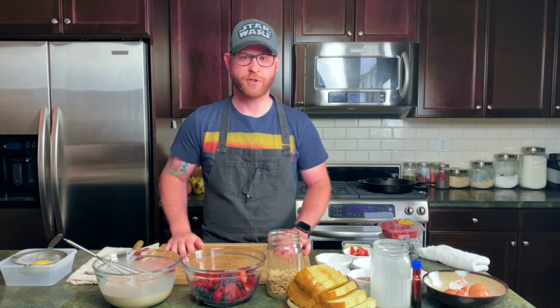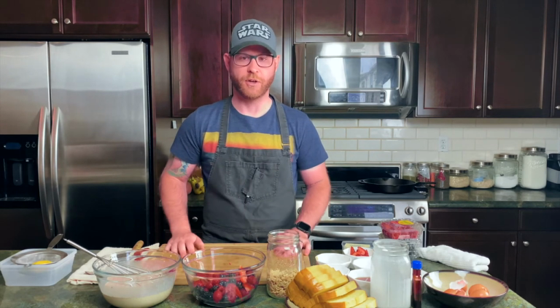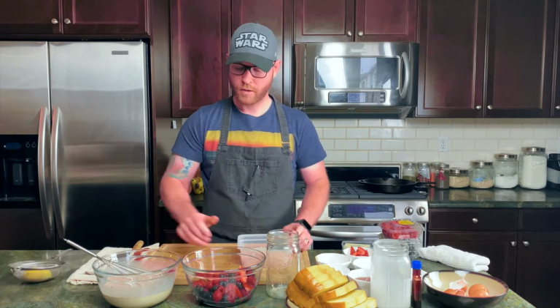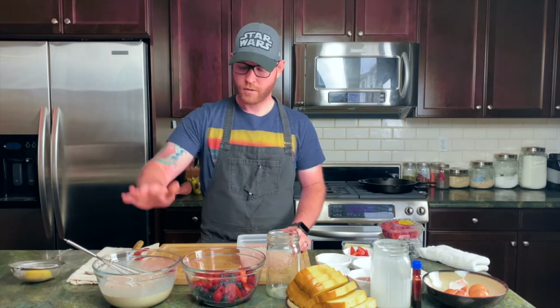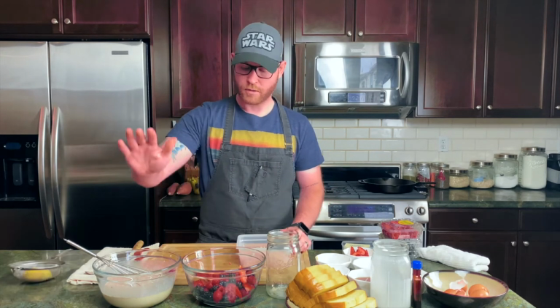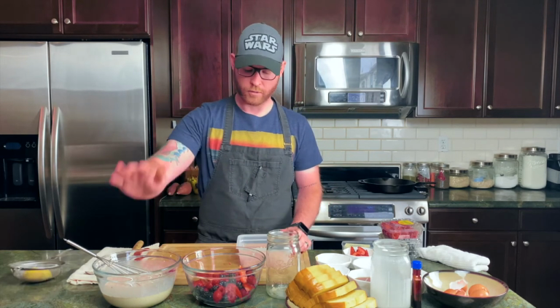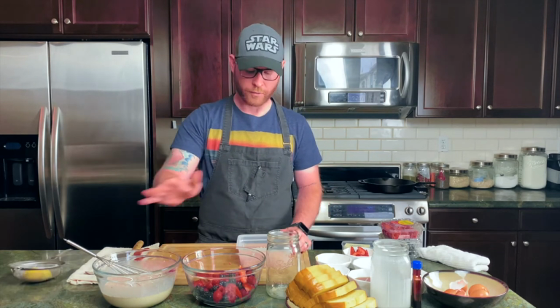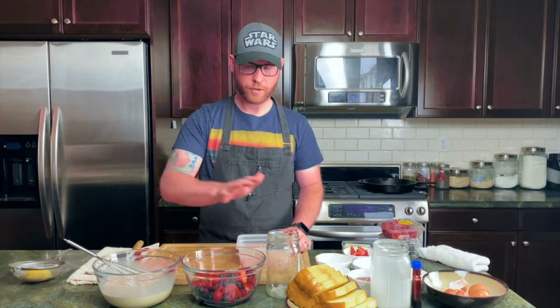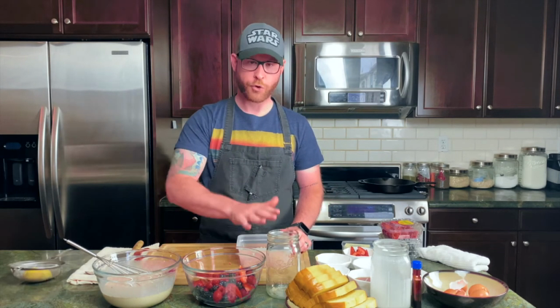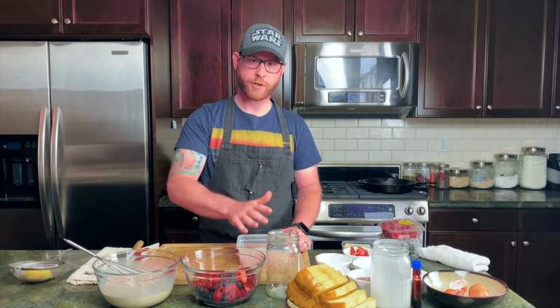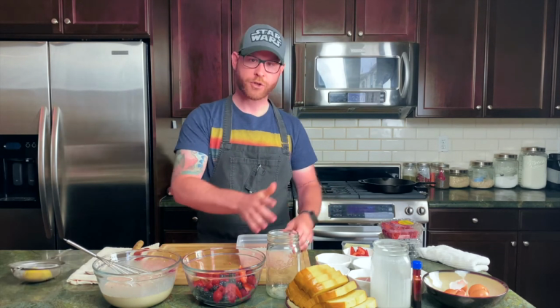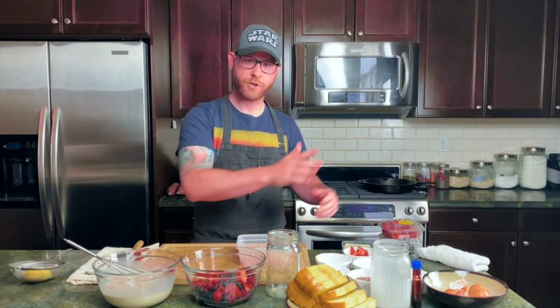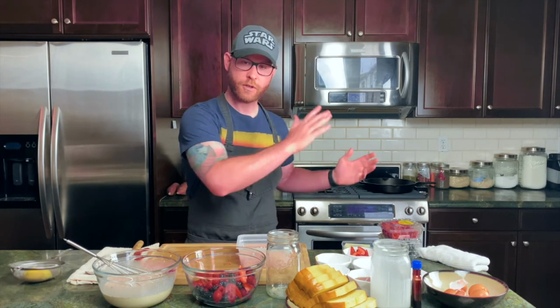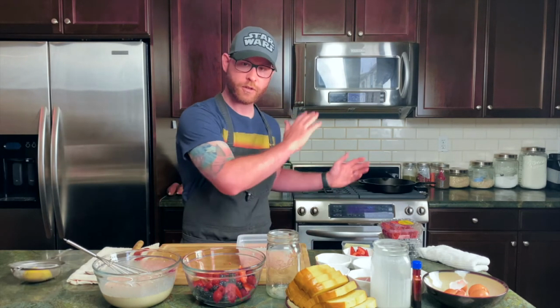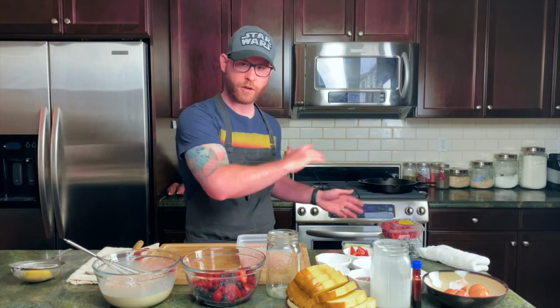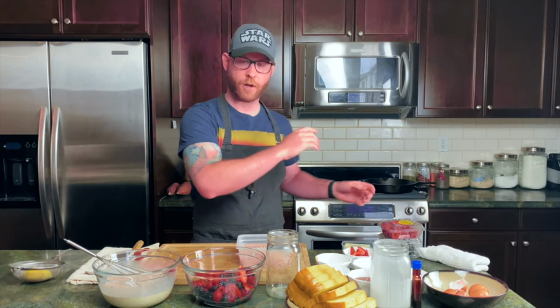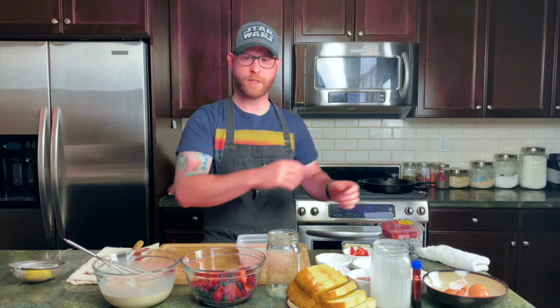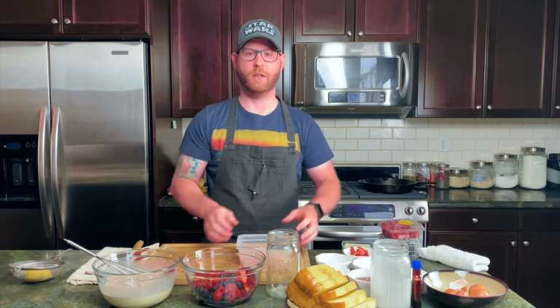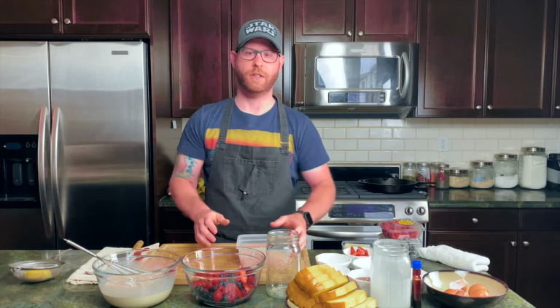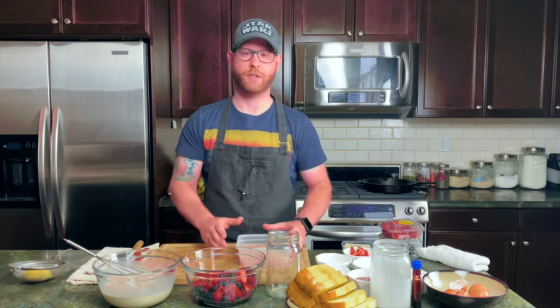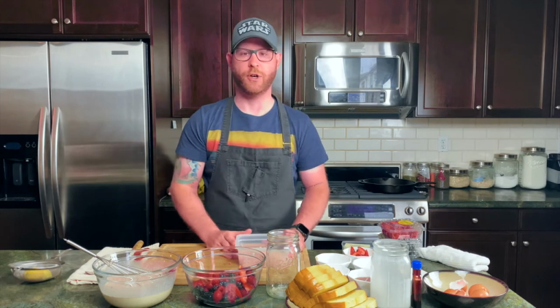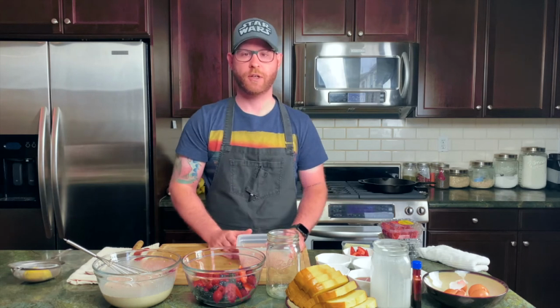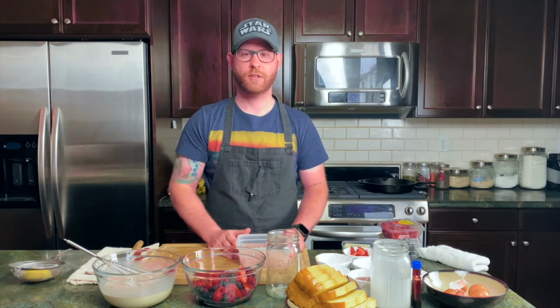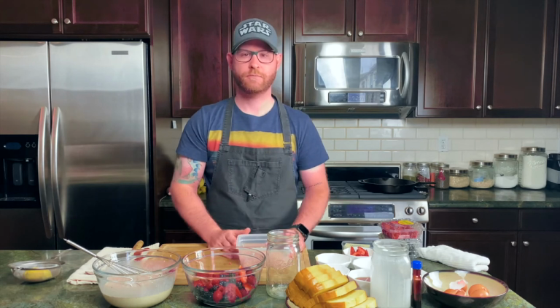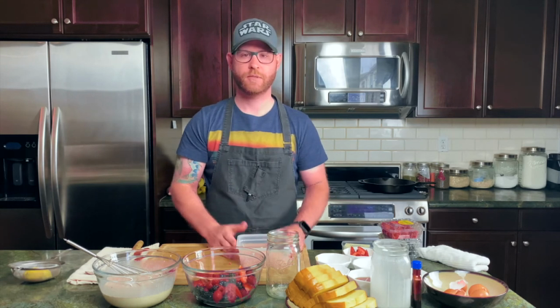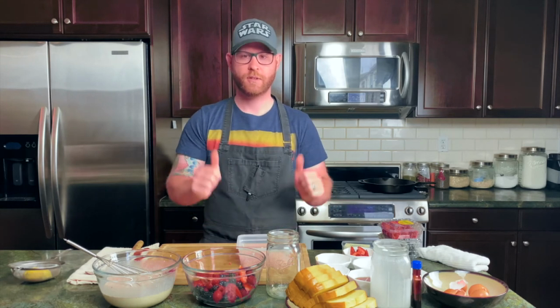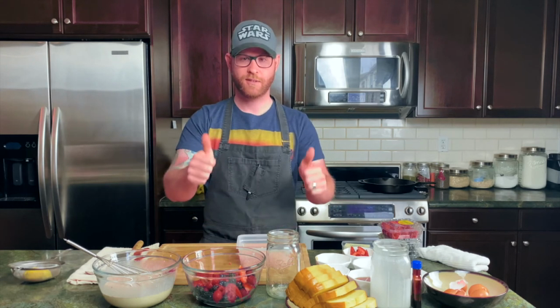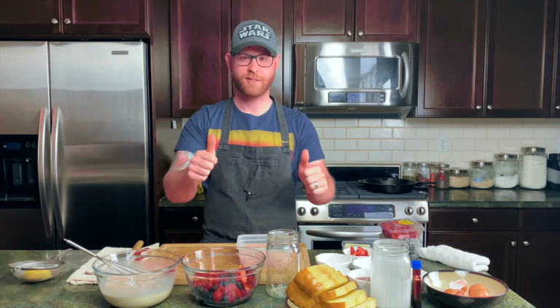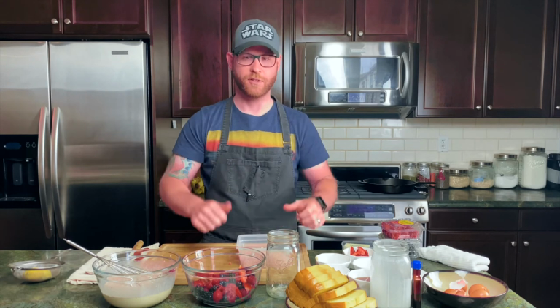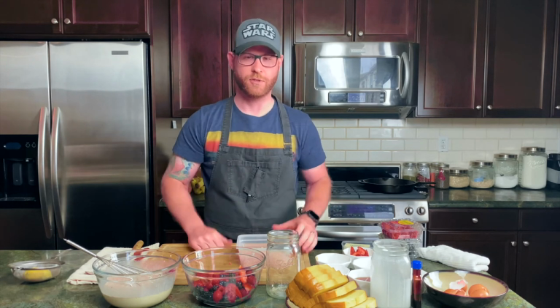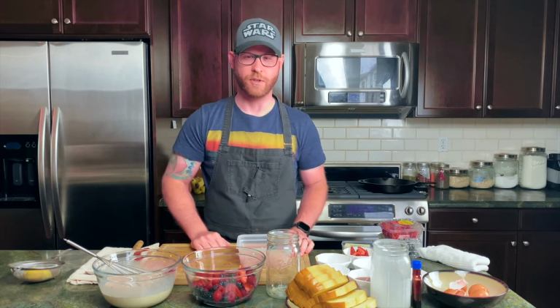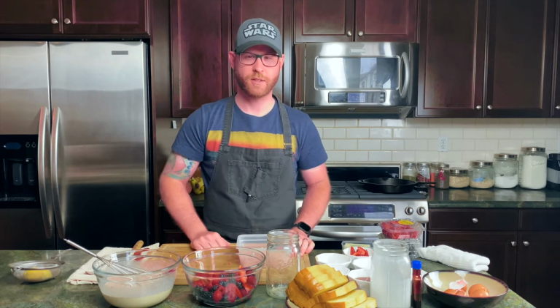Now let's get to dipping this French toast. Liquid crunch on the skillet to cook — let's do this!